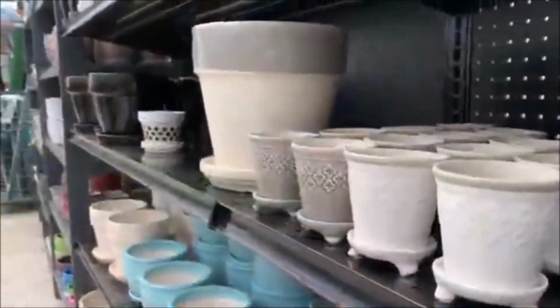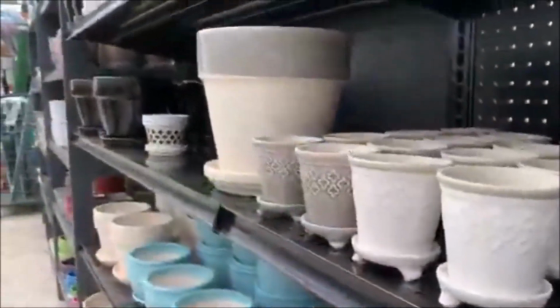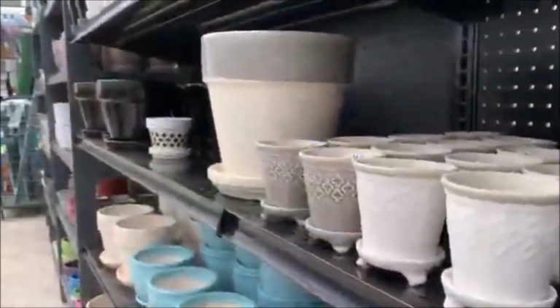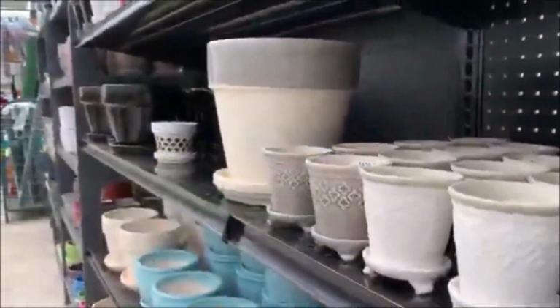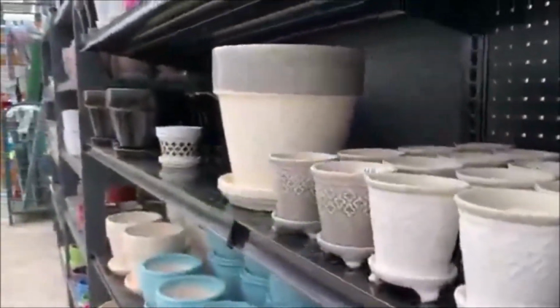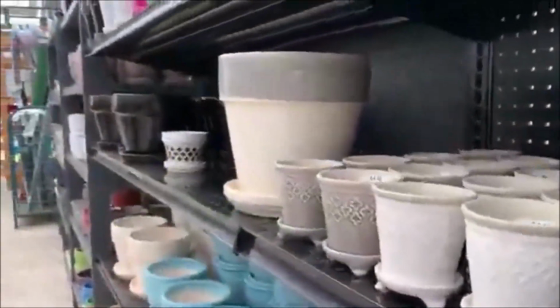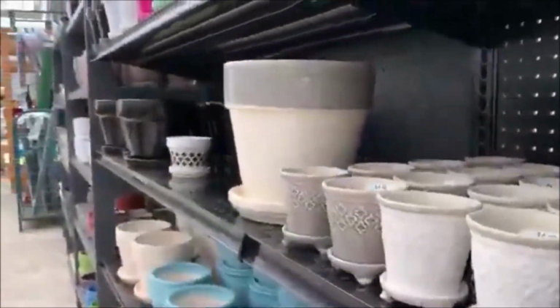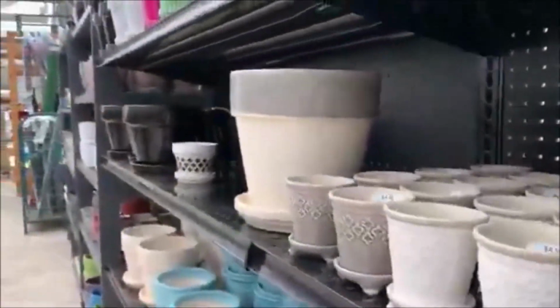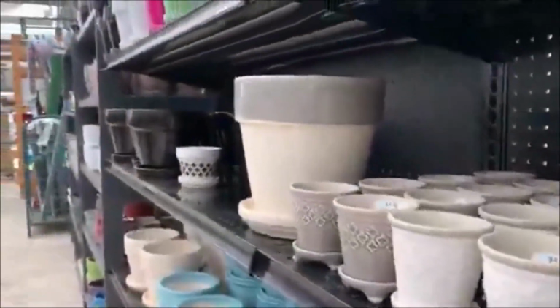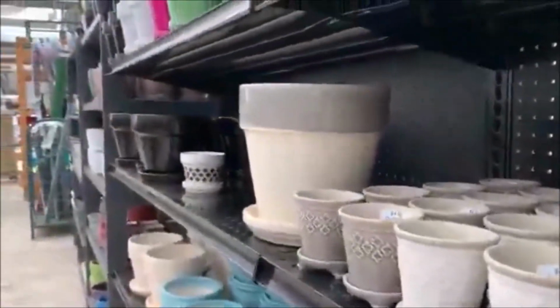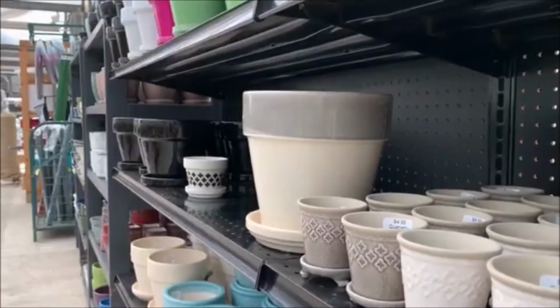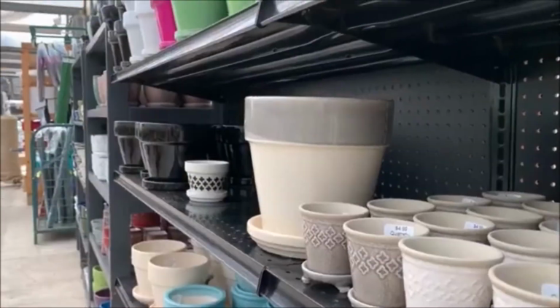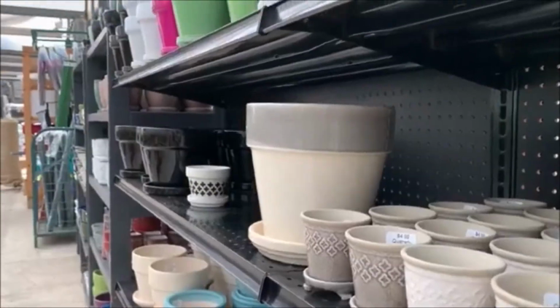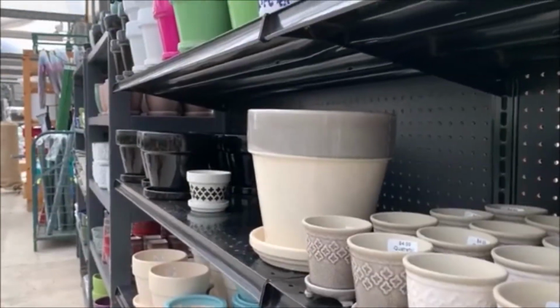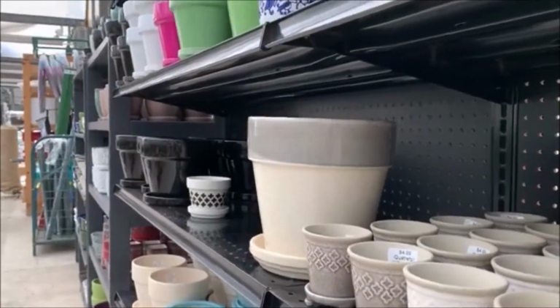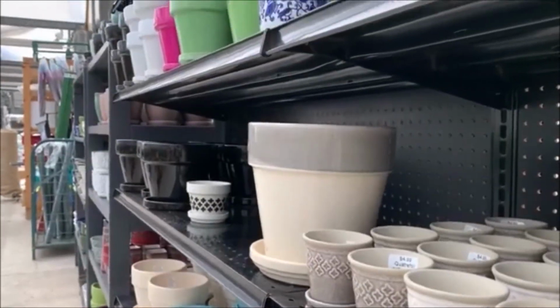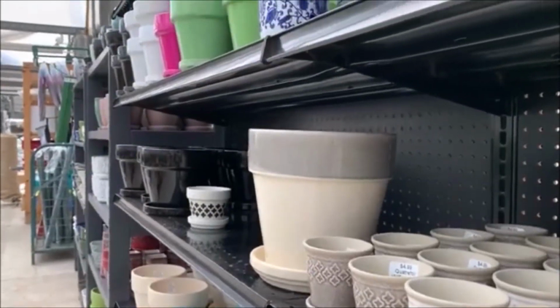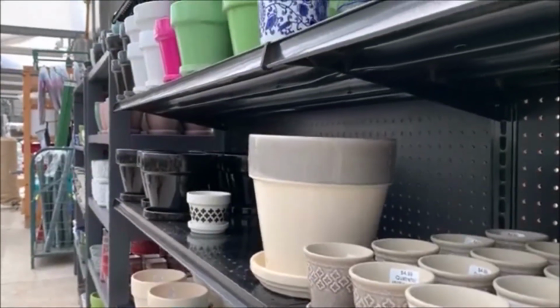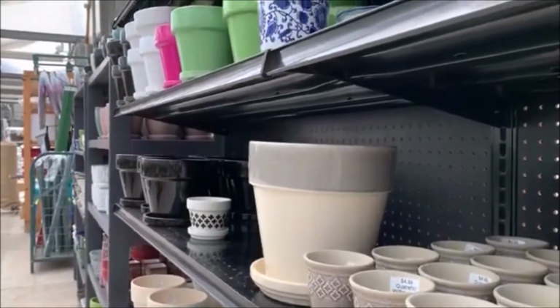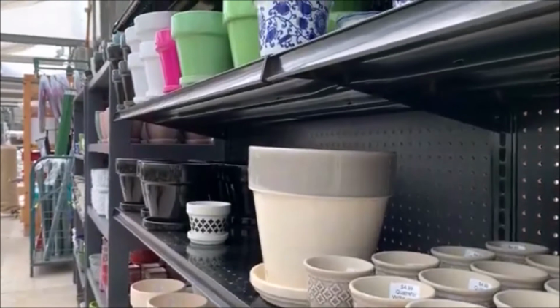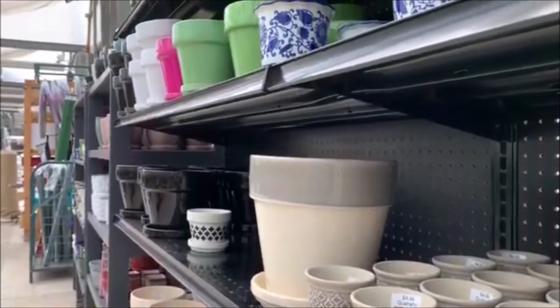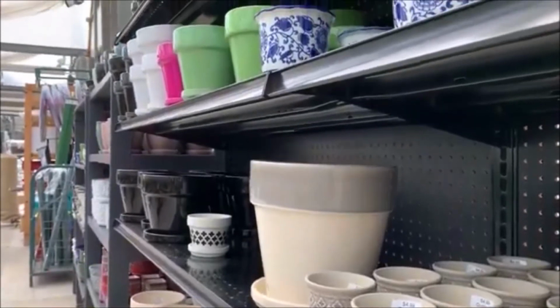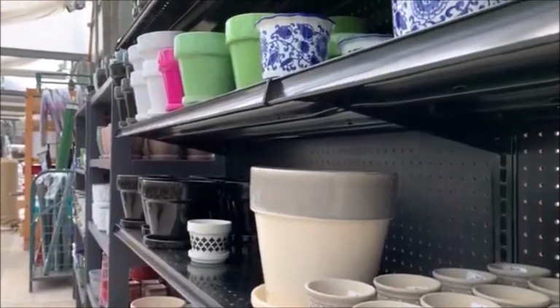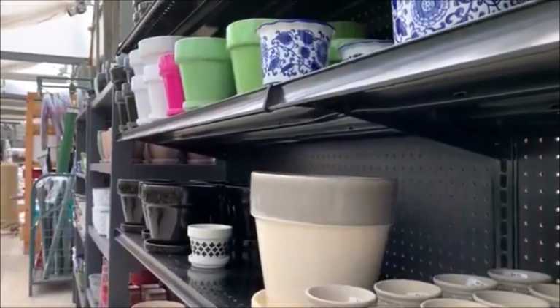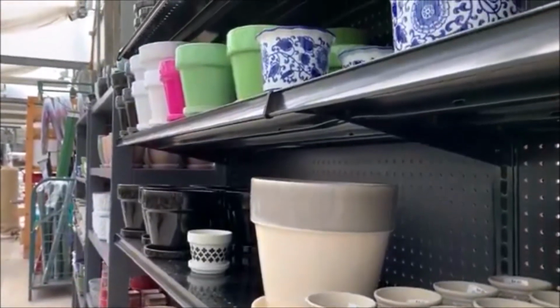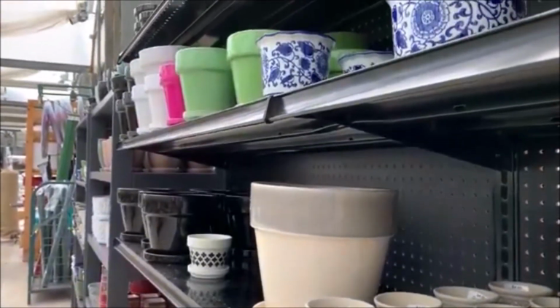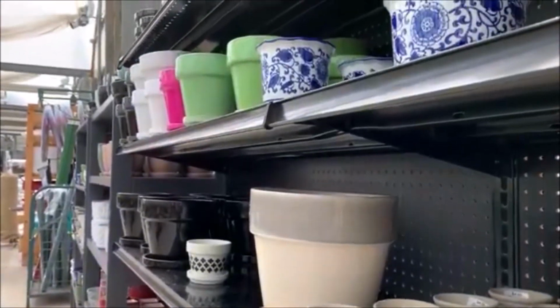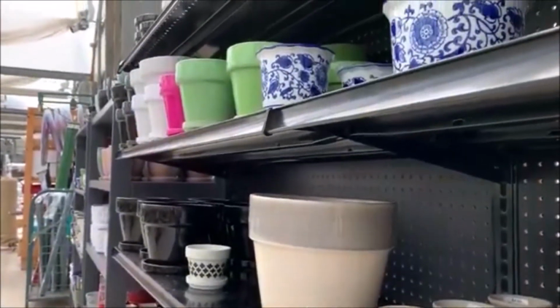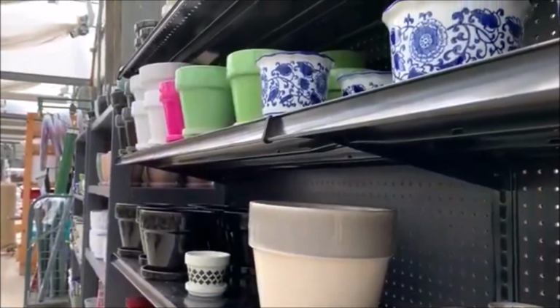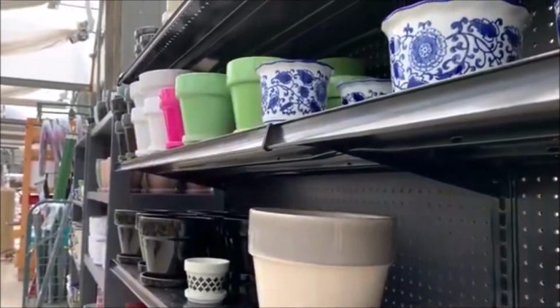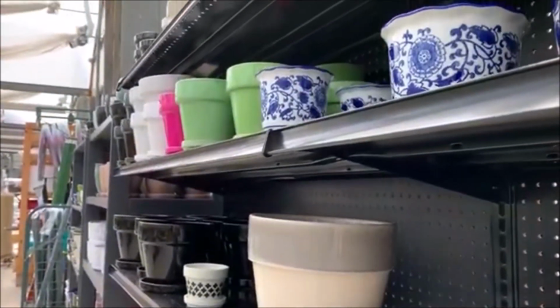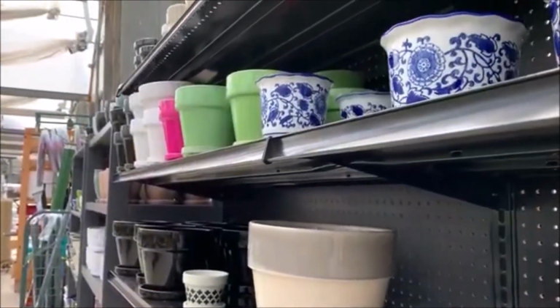How about this wide variety of pottery? Does any of them strike your fancy?